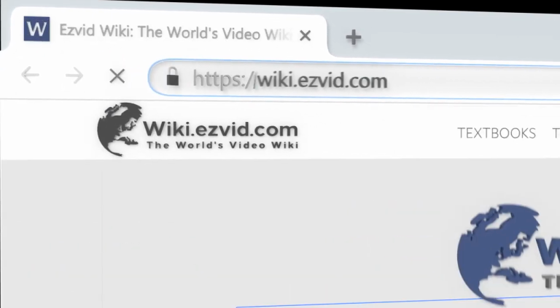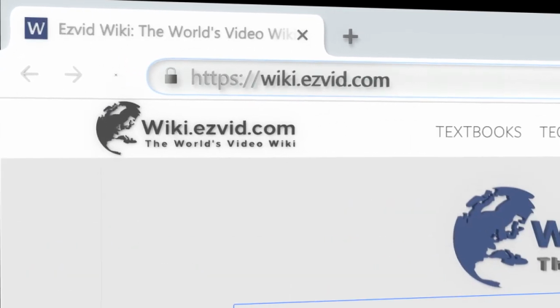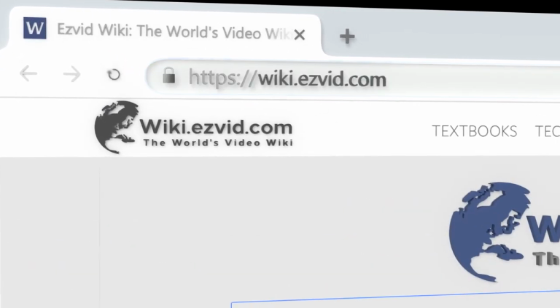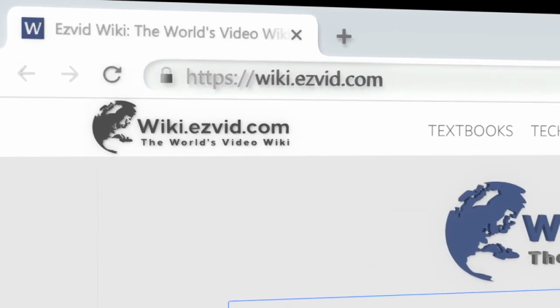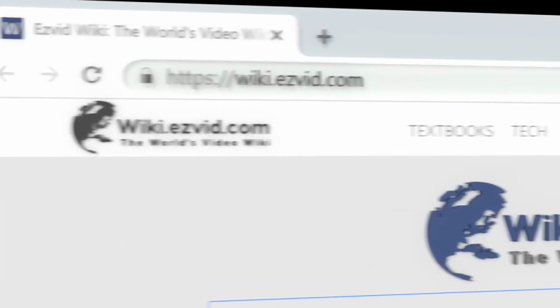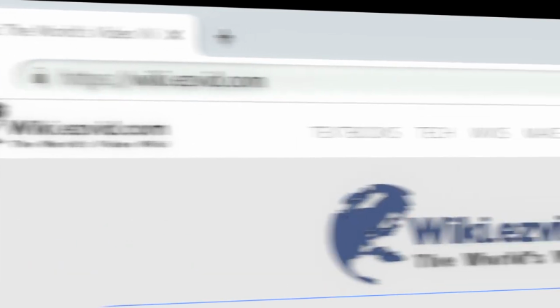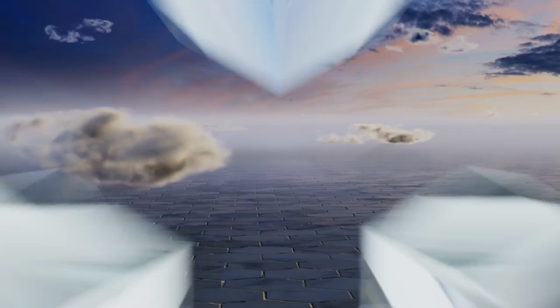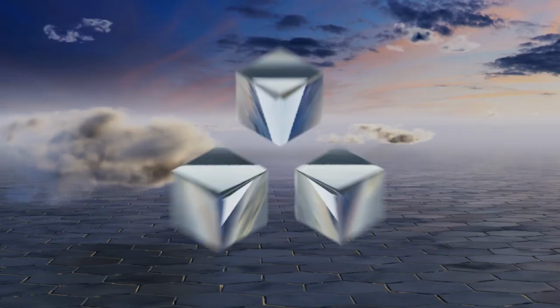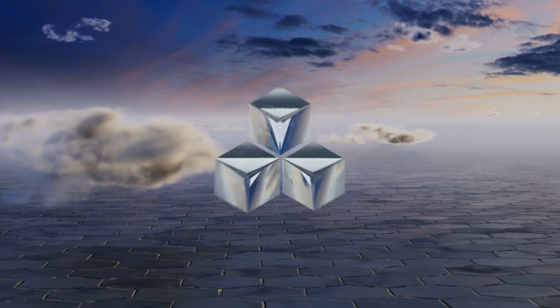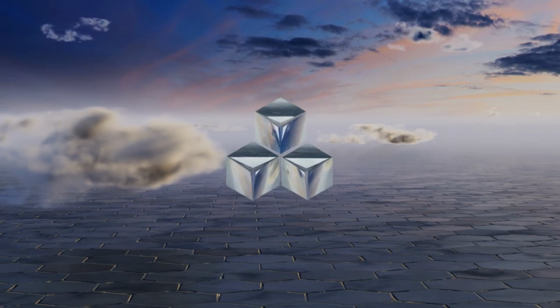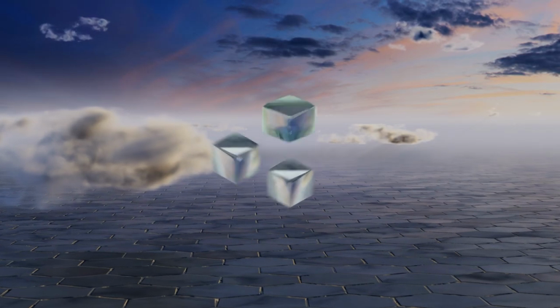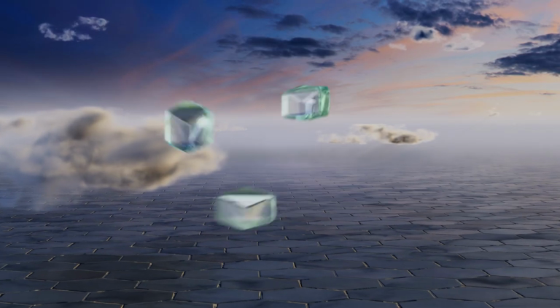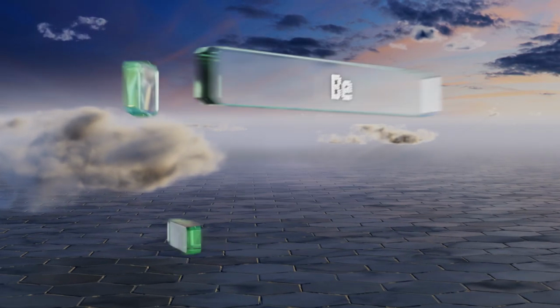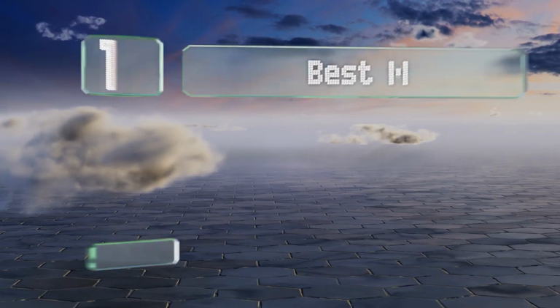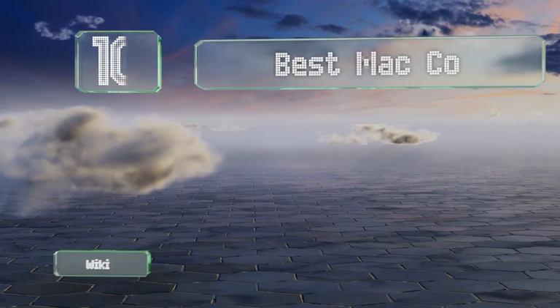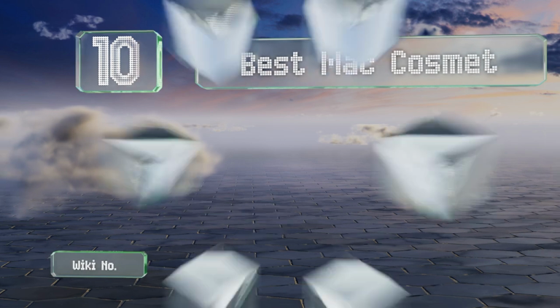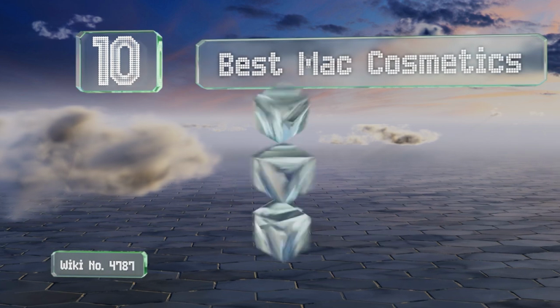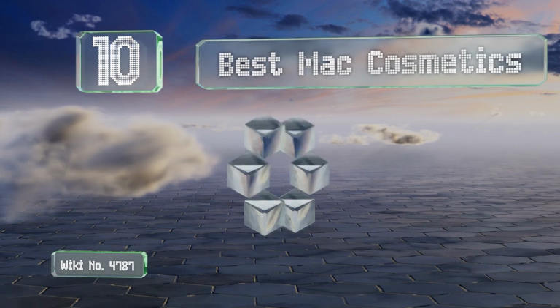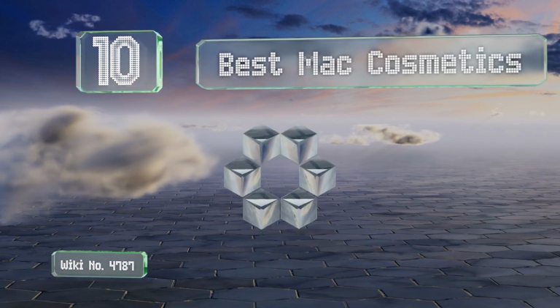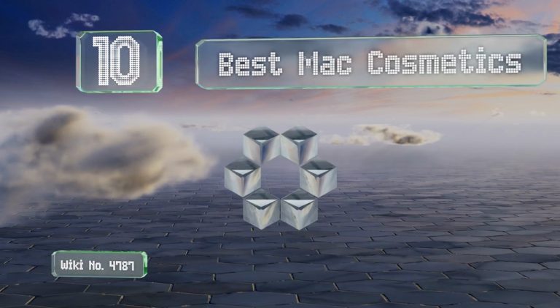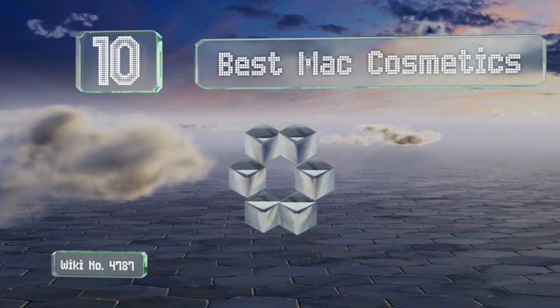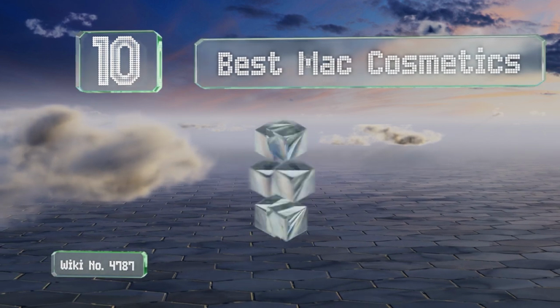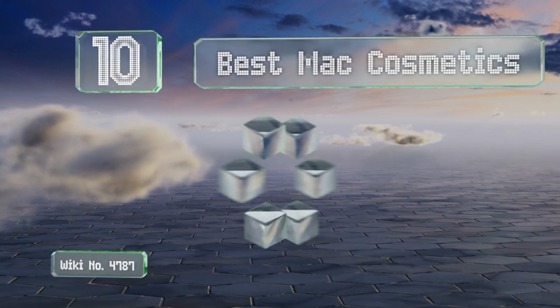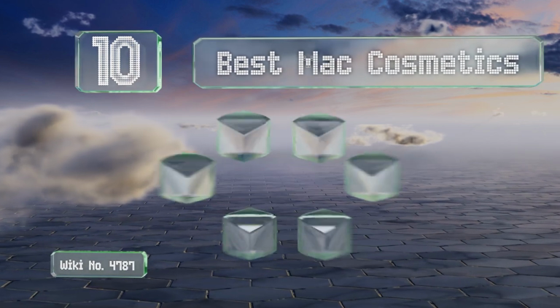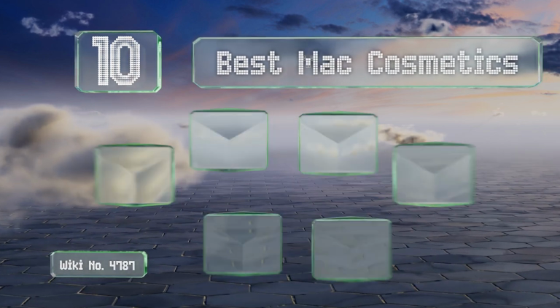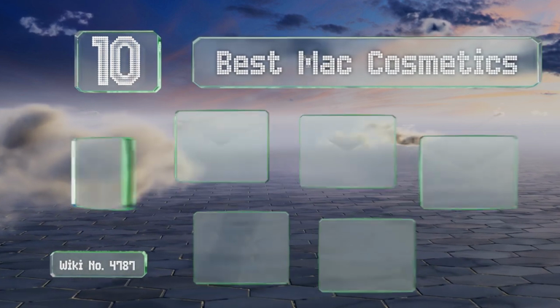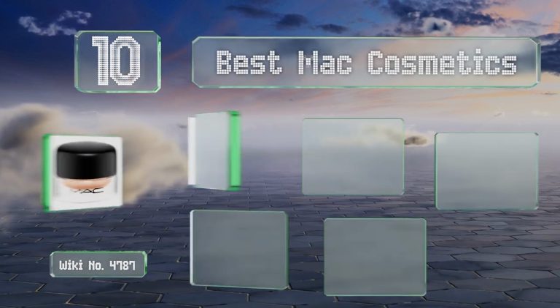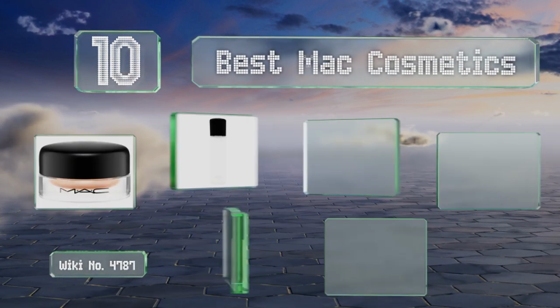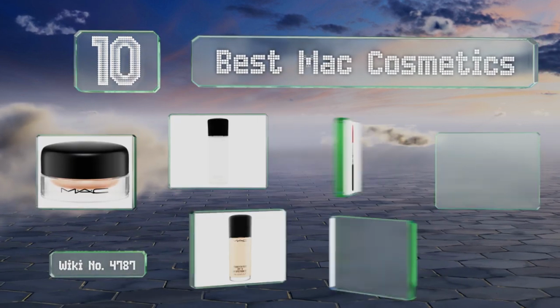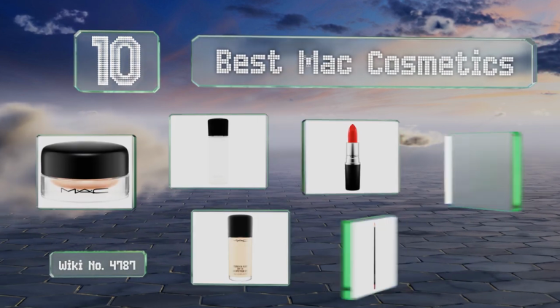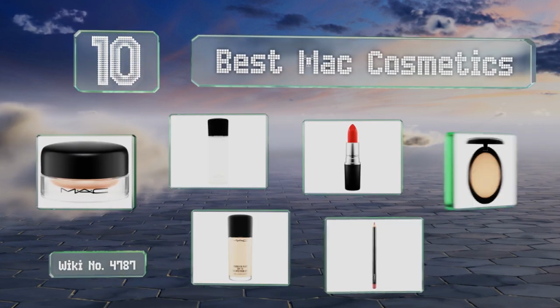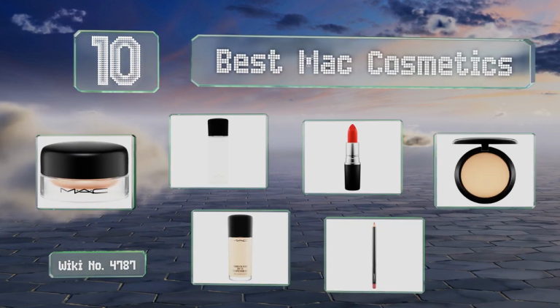EasyVid presents the 10 best MAC cosmetics. Let's get started with the list.